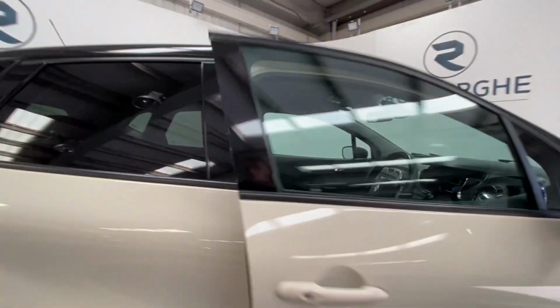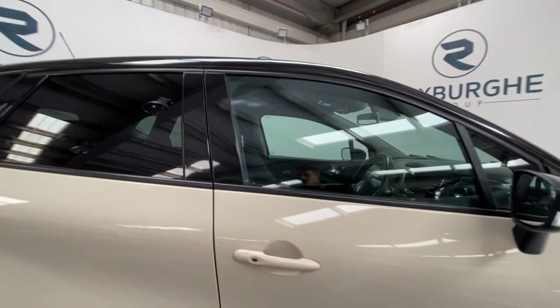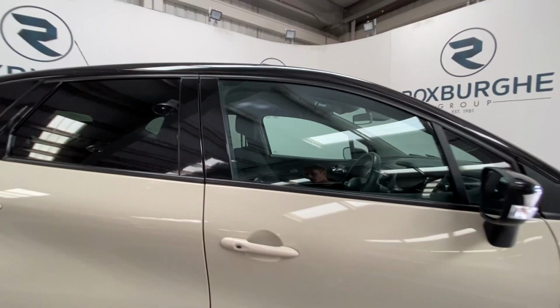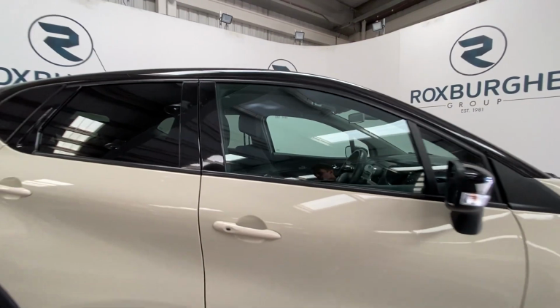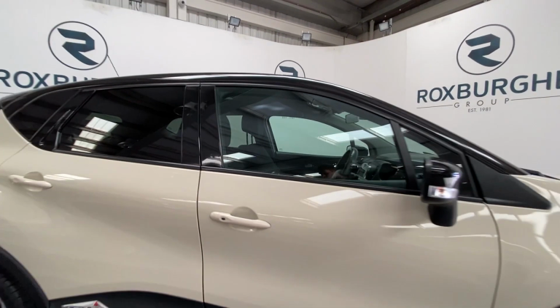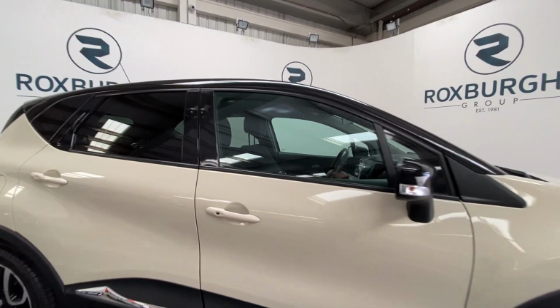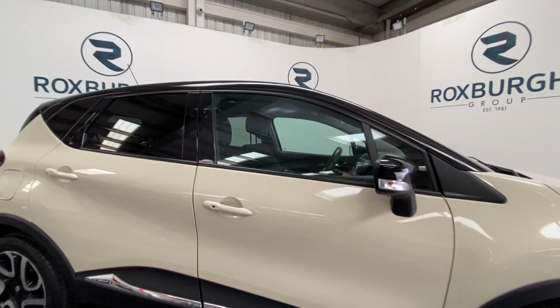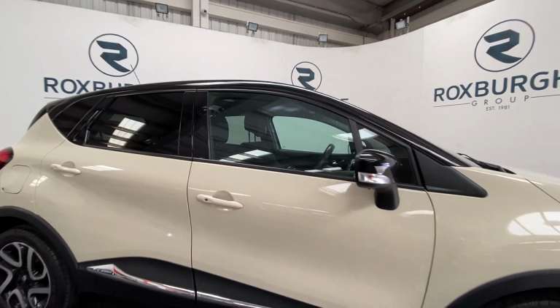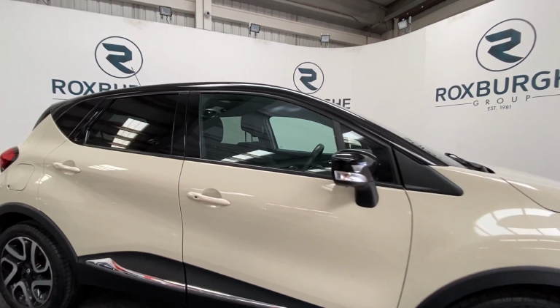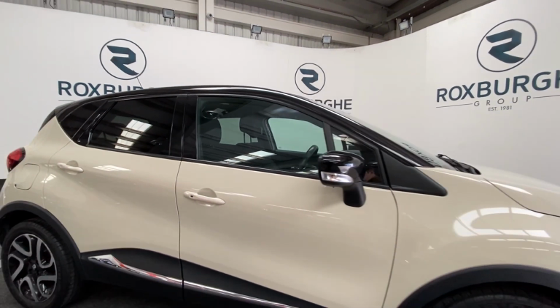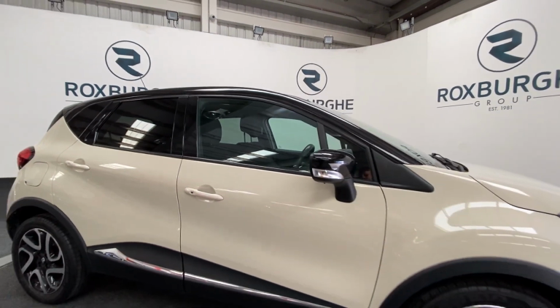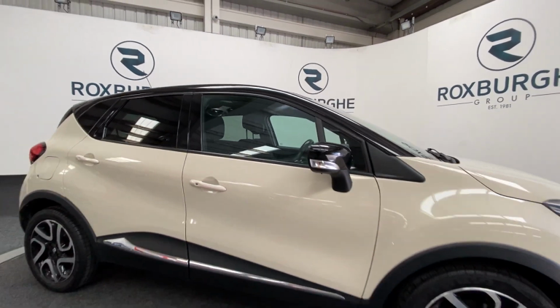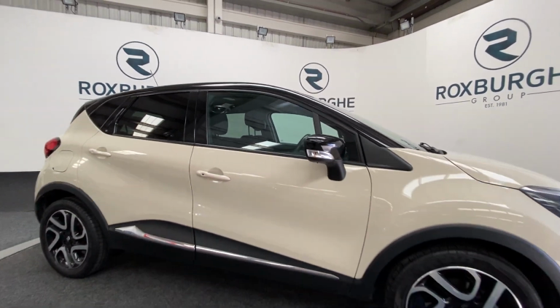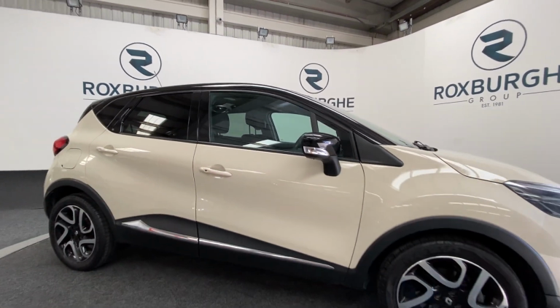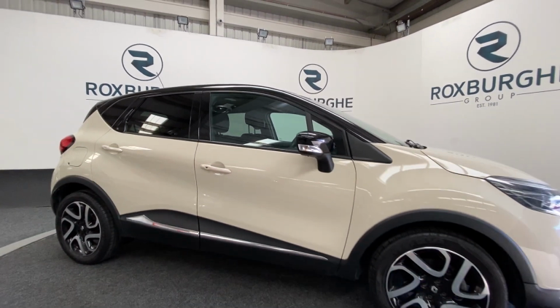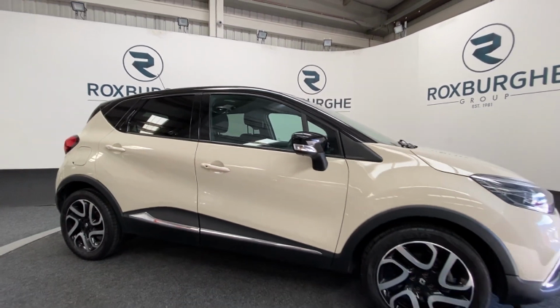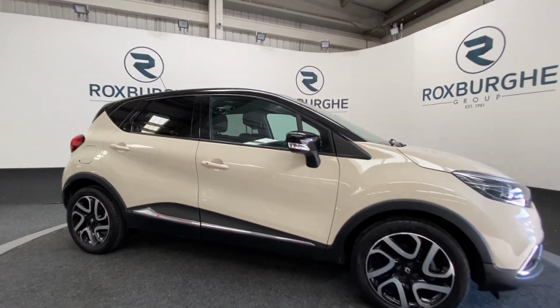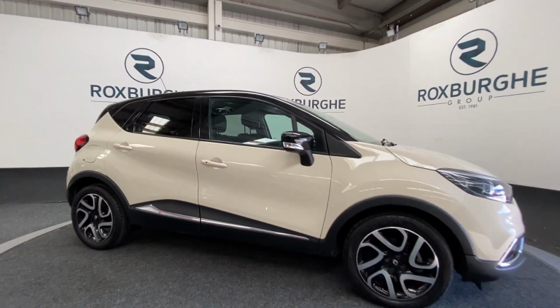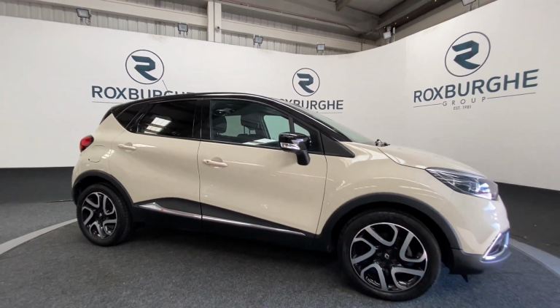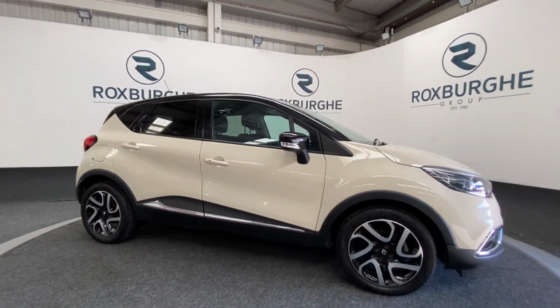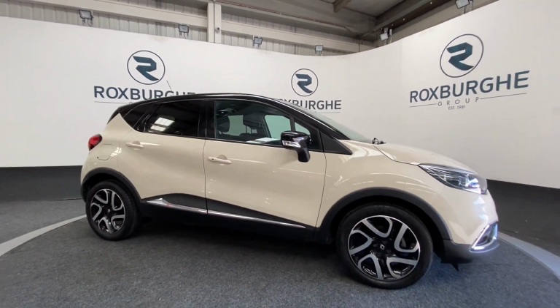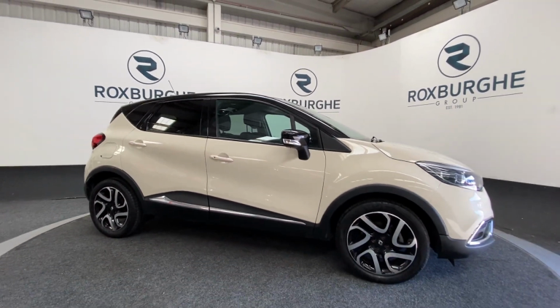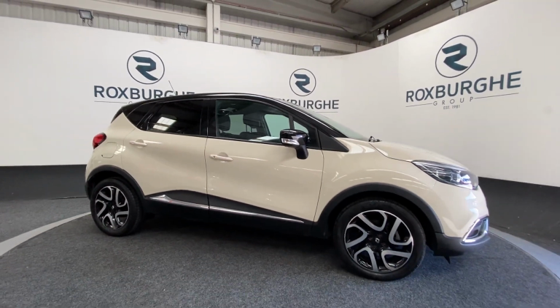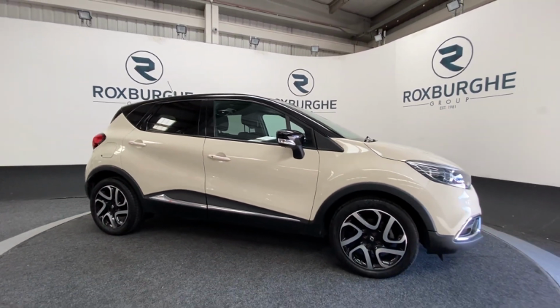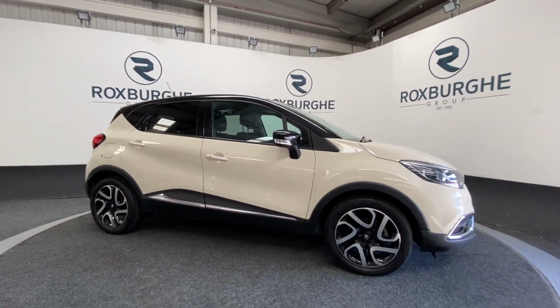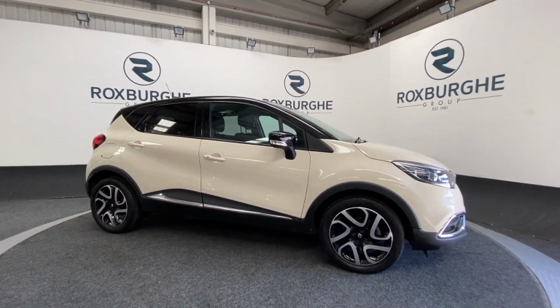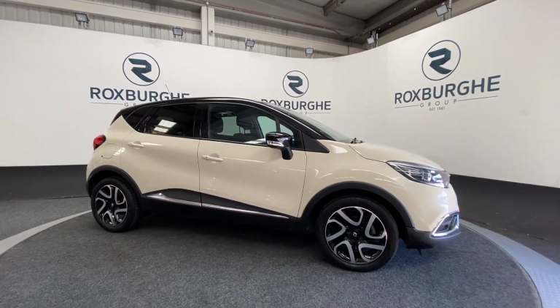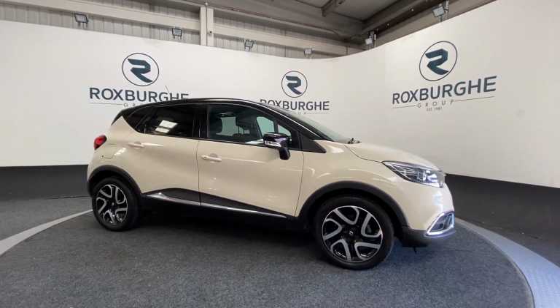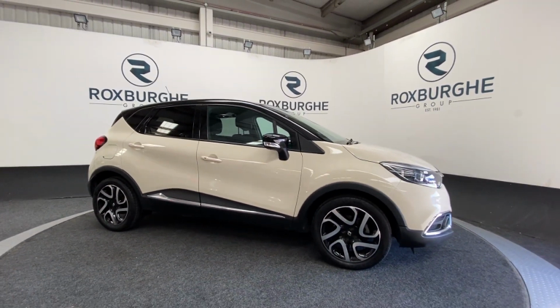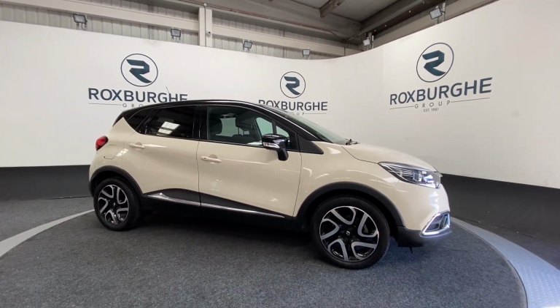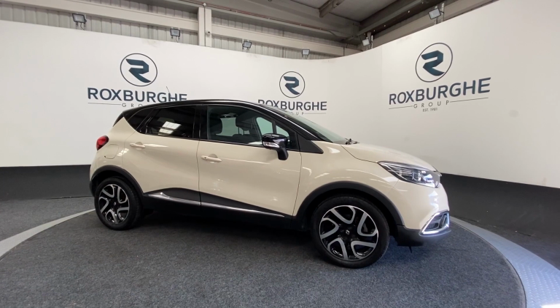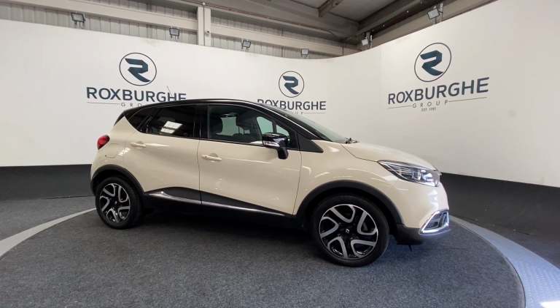If you're interested in this vehicle or any other vehicle, please feel free to visit our website.